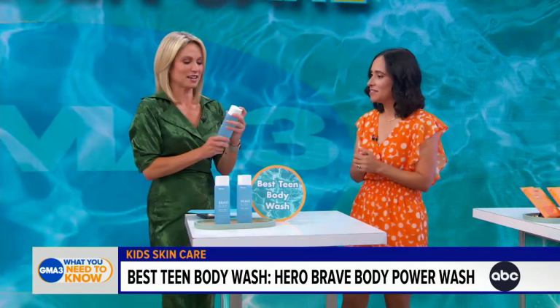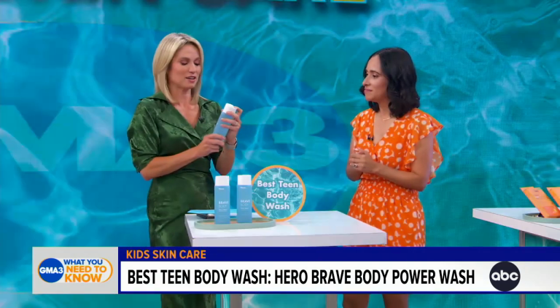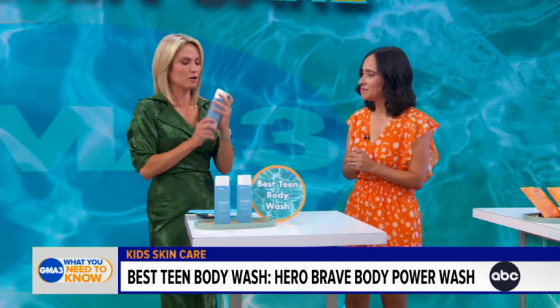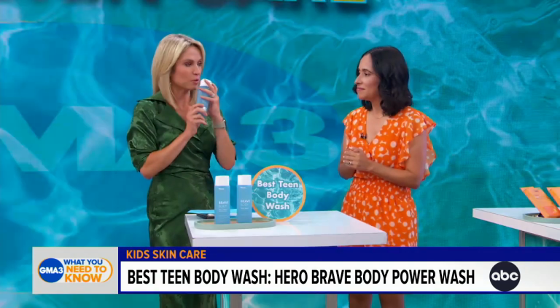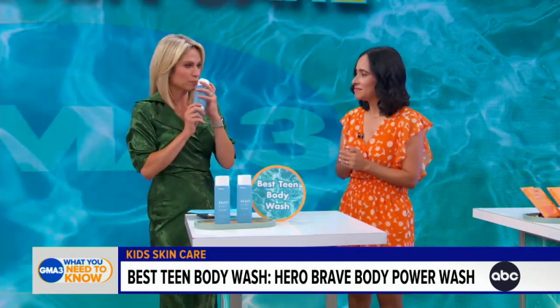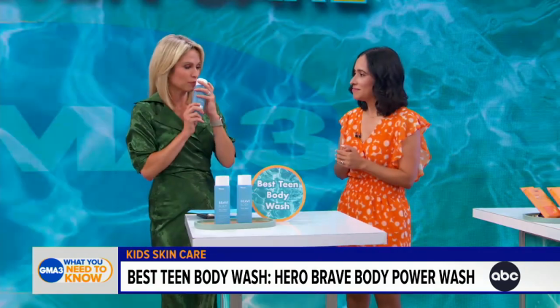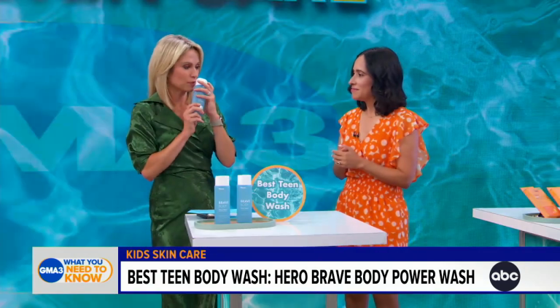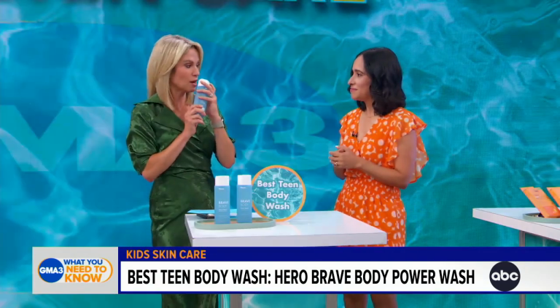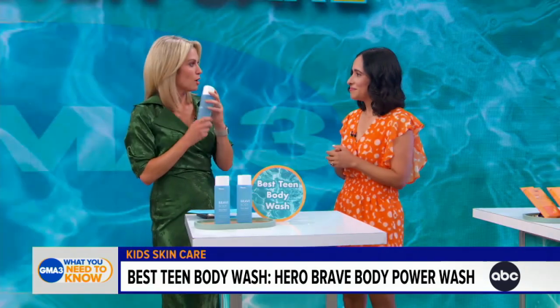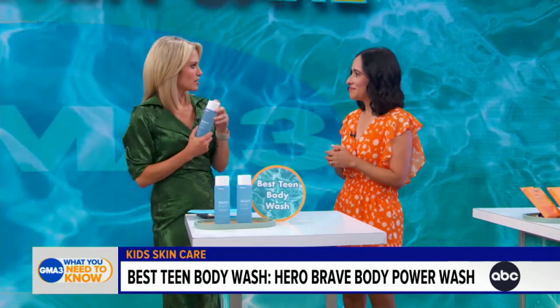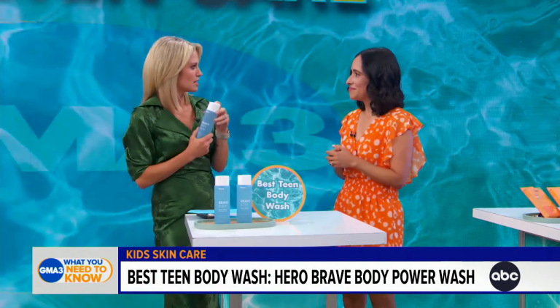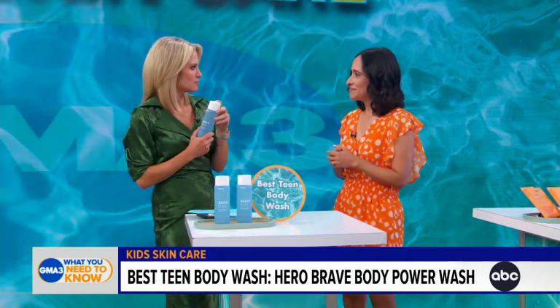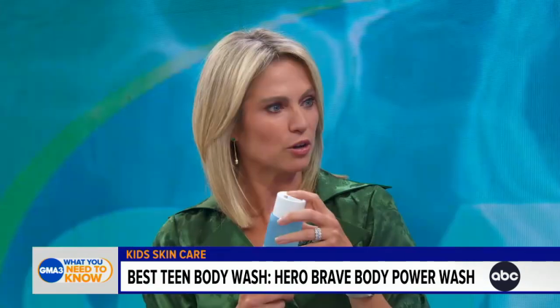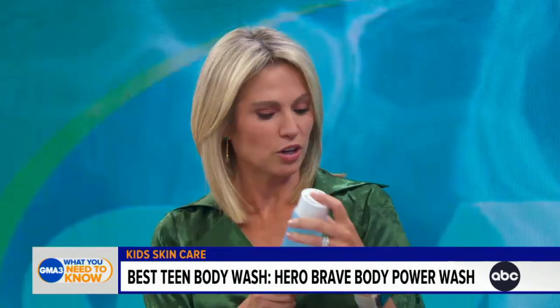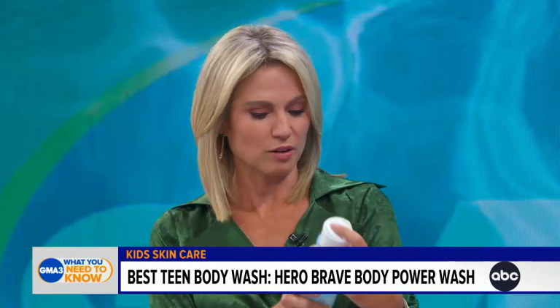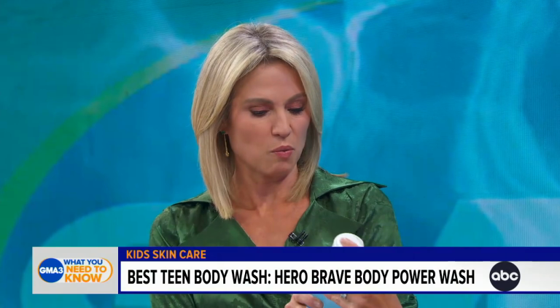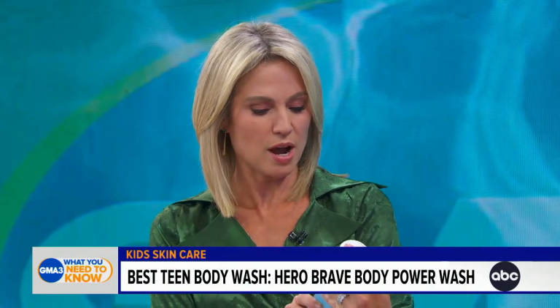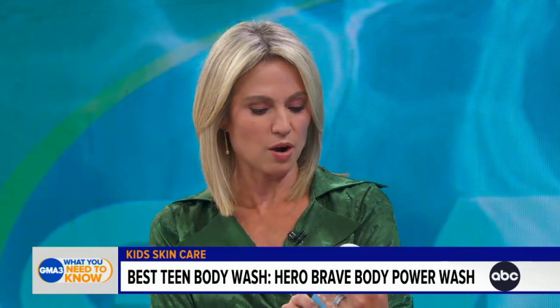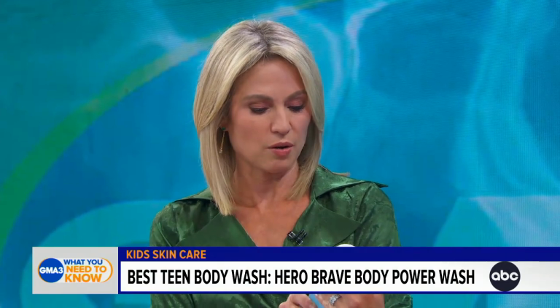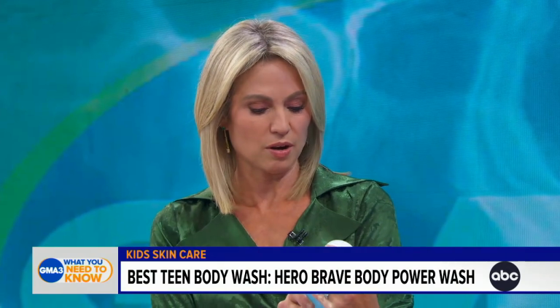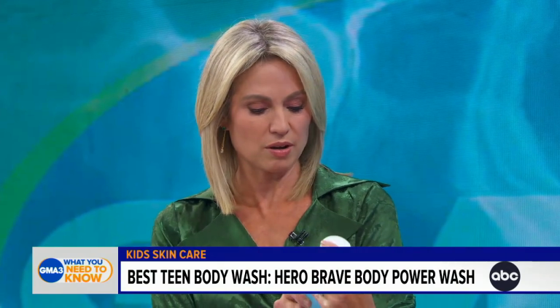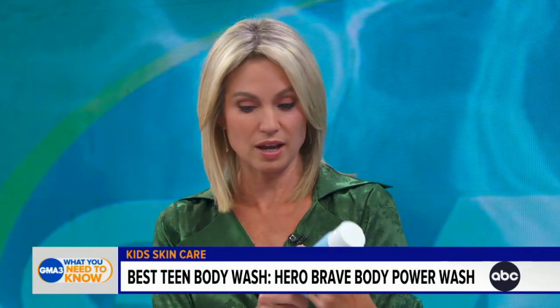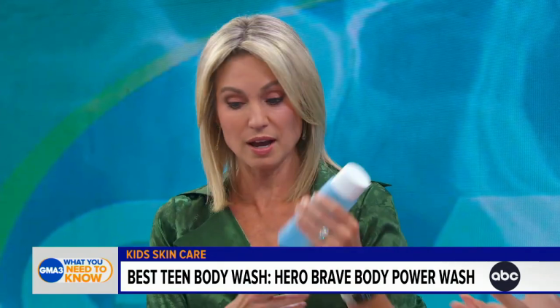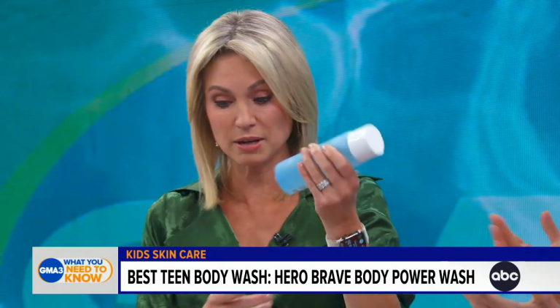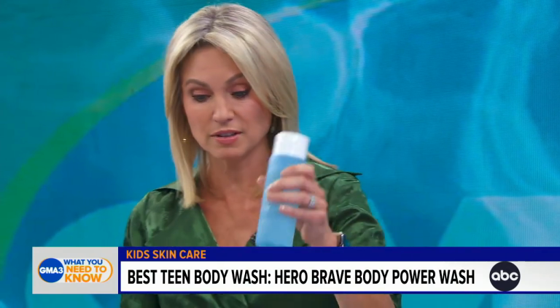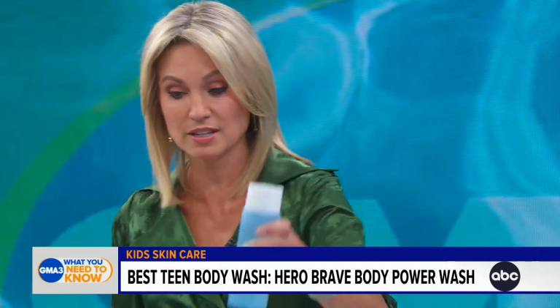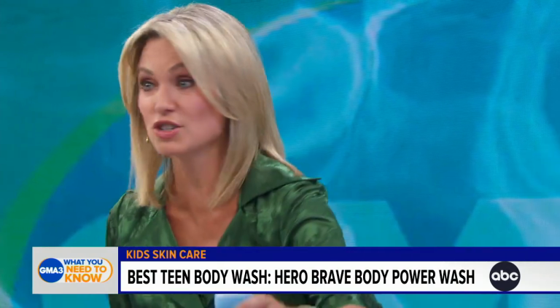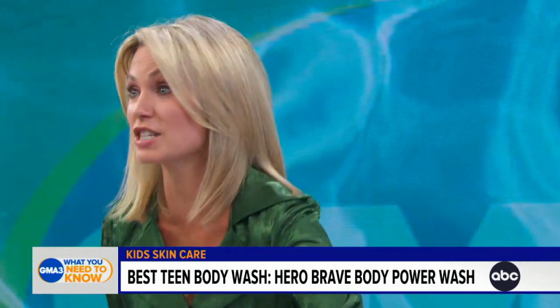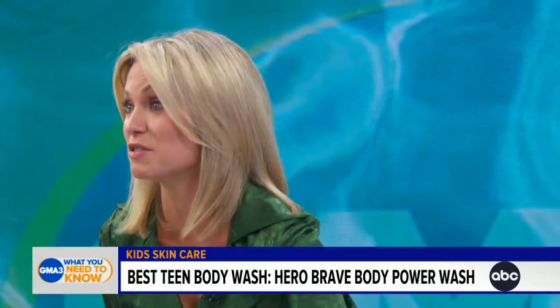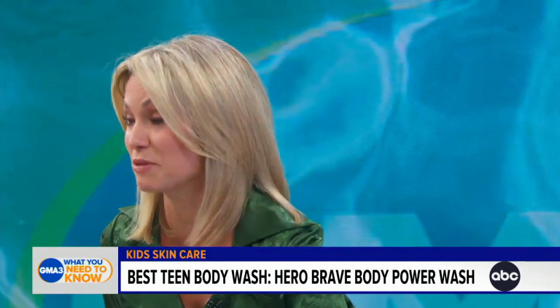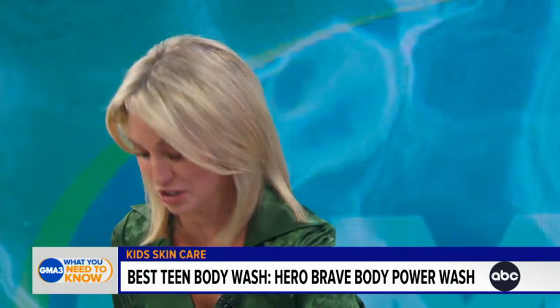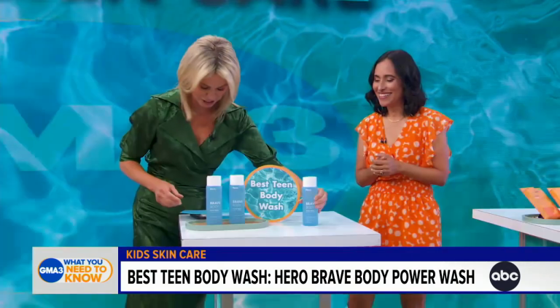I actually wanted to see what it smelled like — oh, yum! That does smell good. You'll want to use it. It doesn't just have to be for teens.